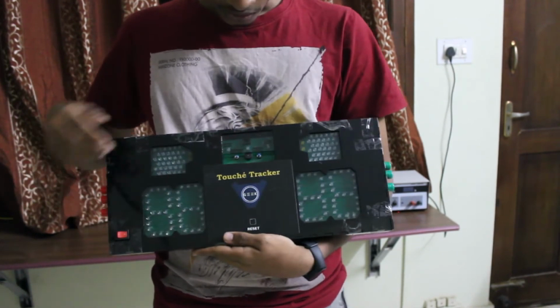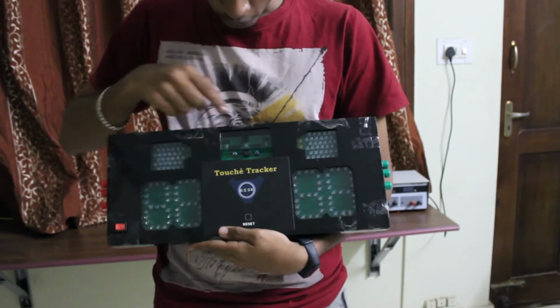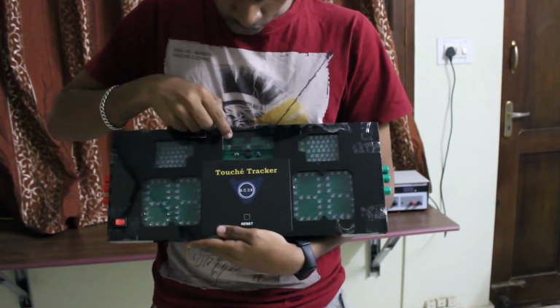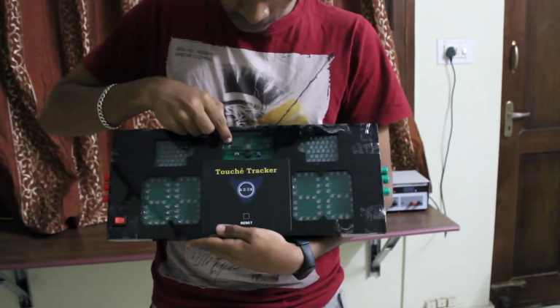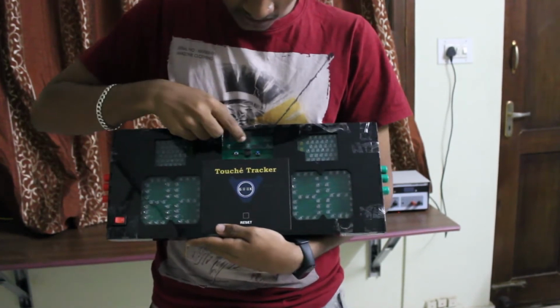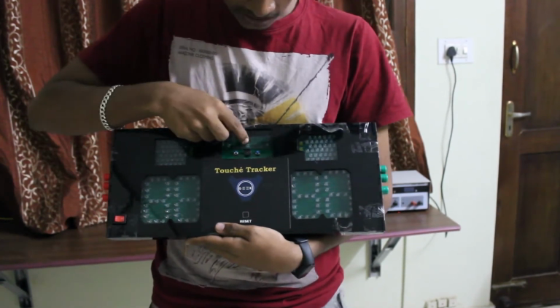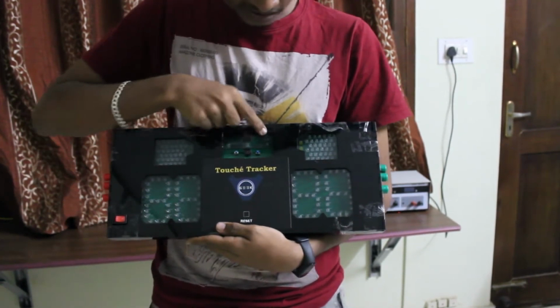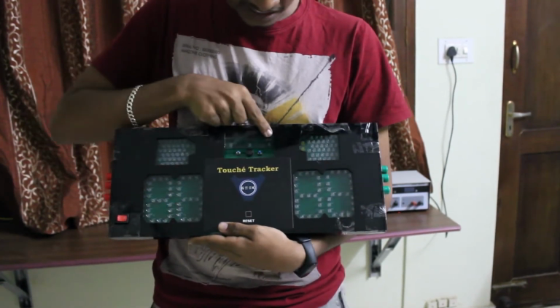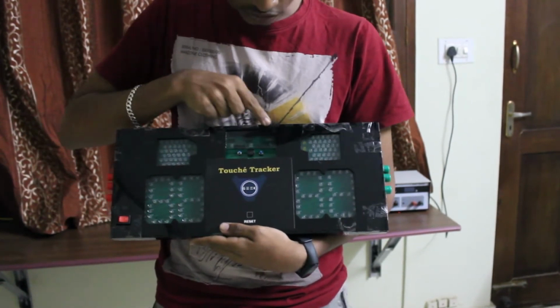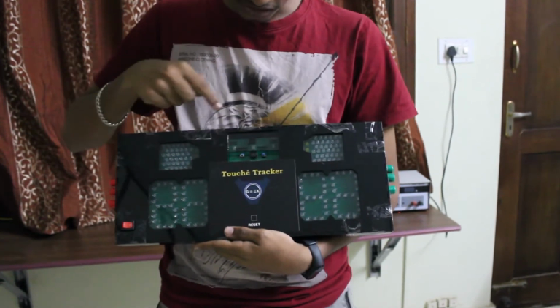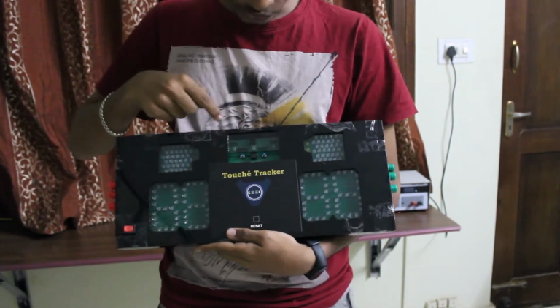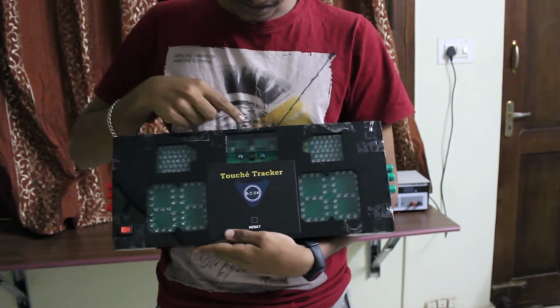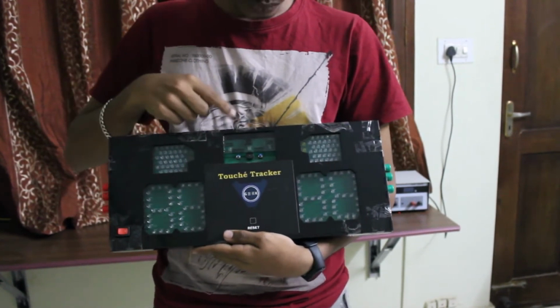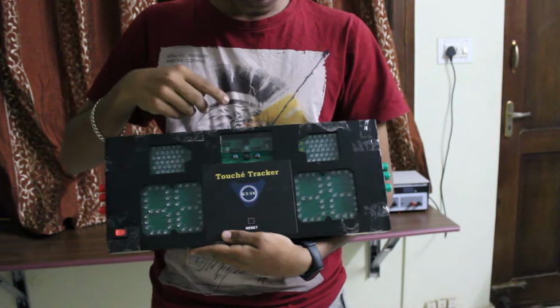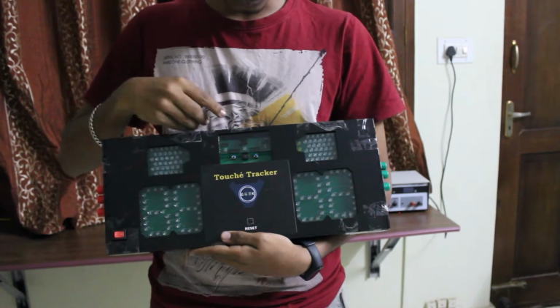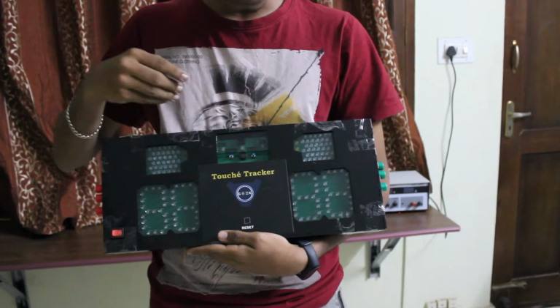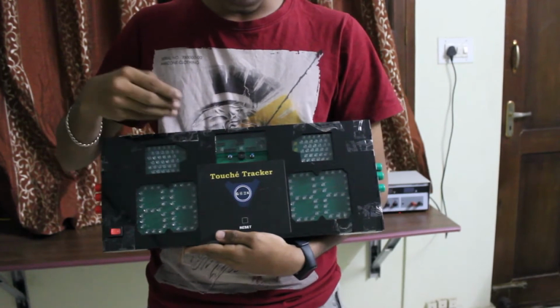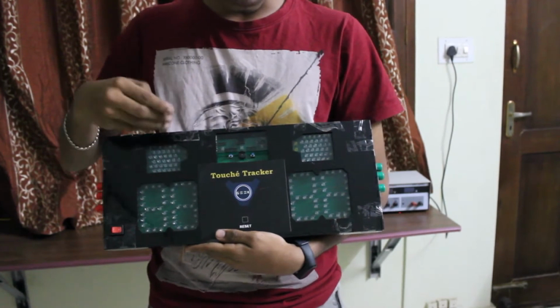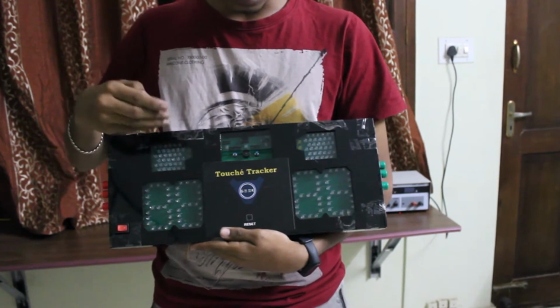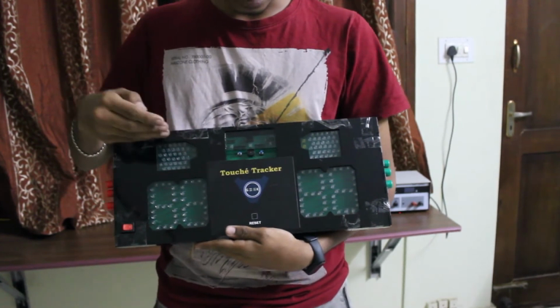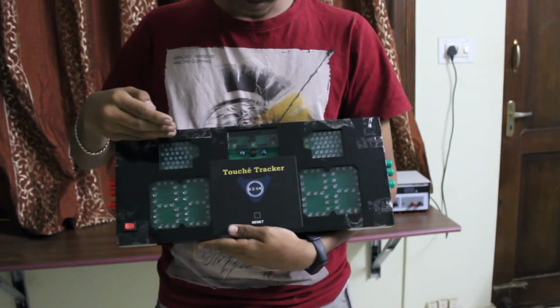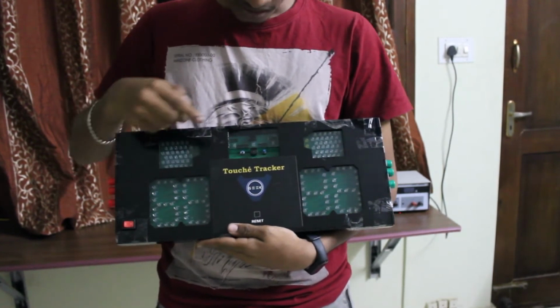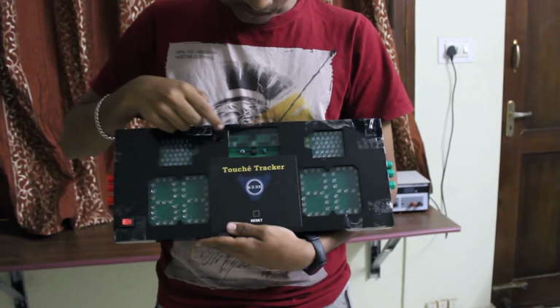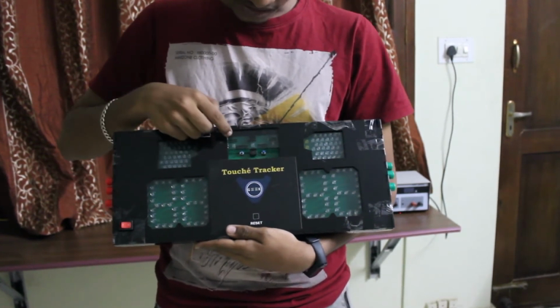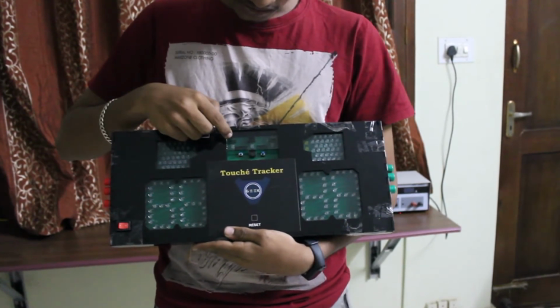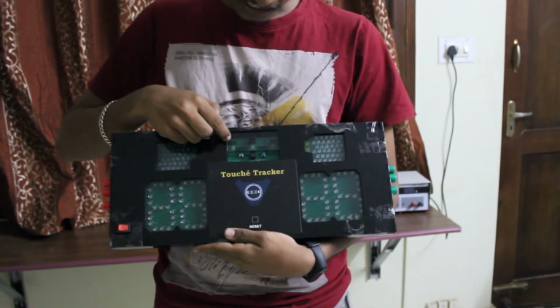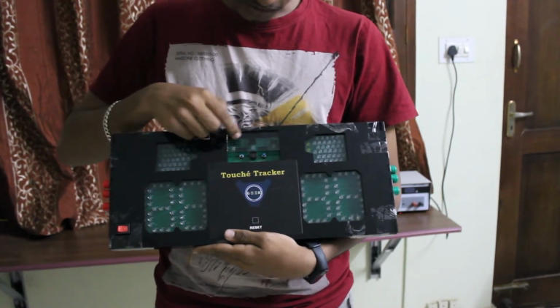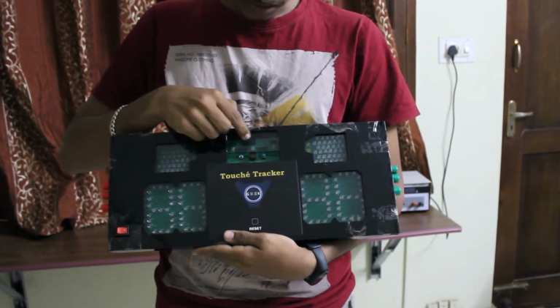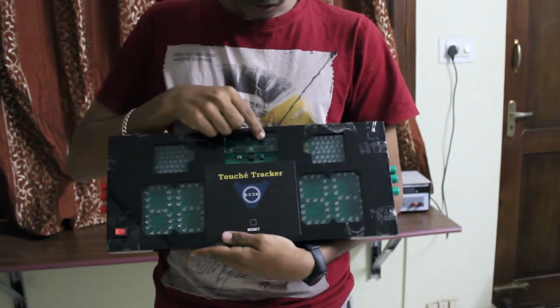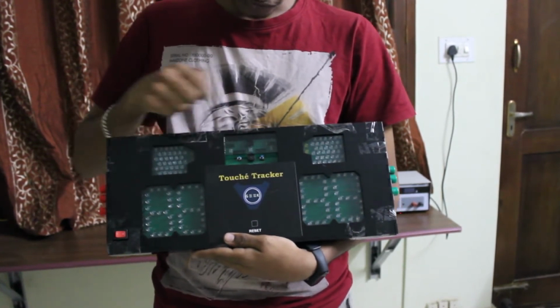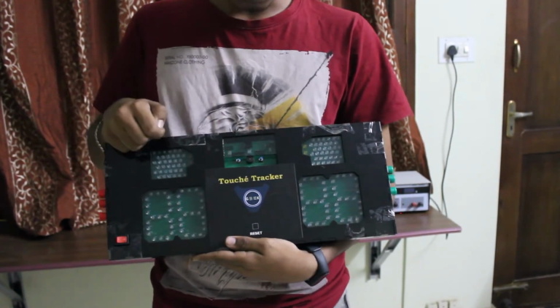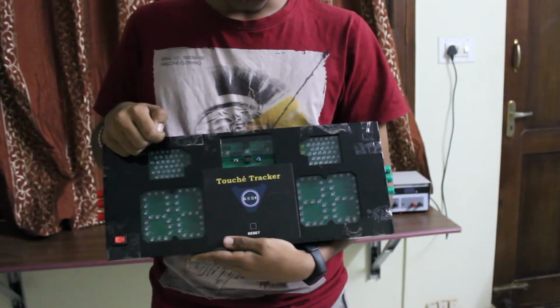We also have three separate LEDs over here to indicate which mode the machine is currently in — that is Saber, EP, or Foil mode.